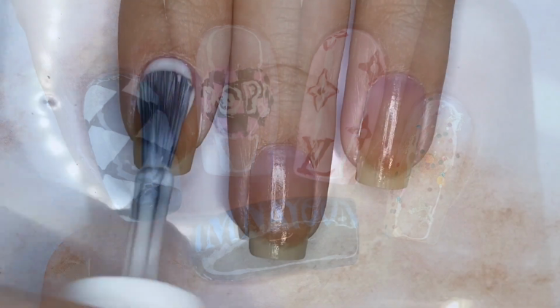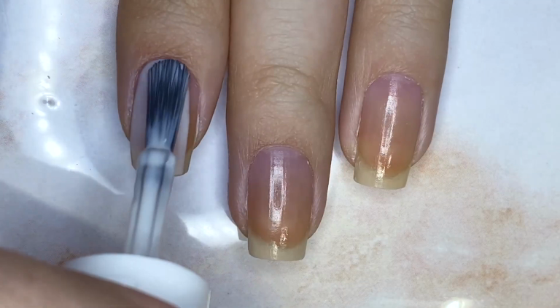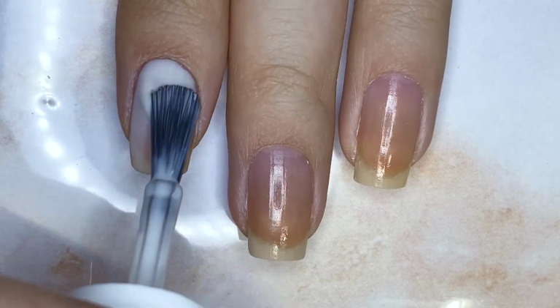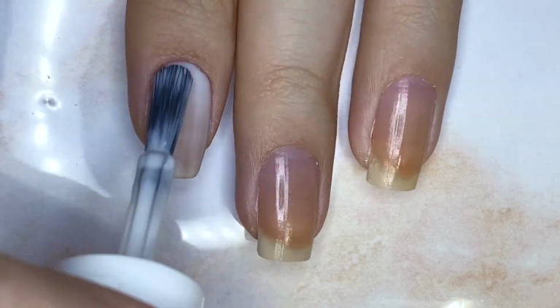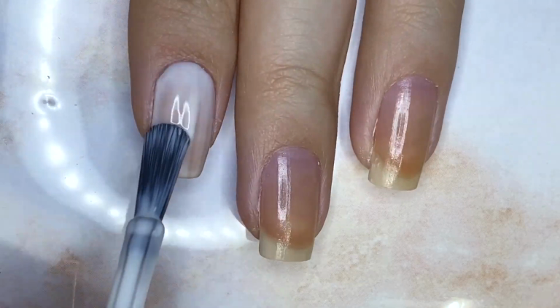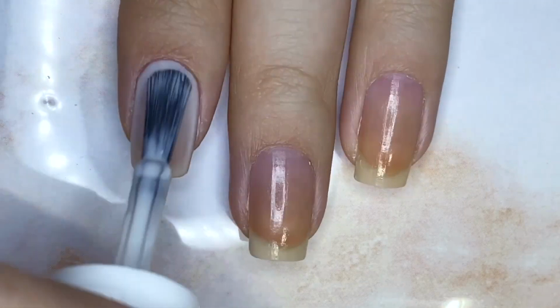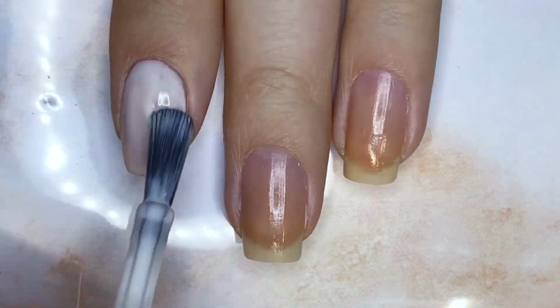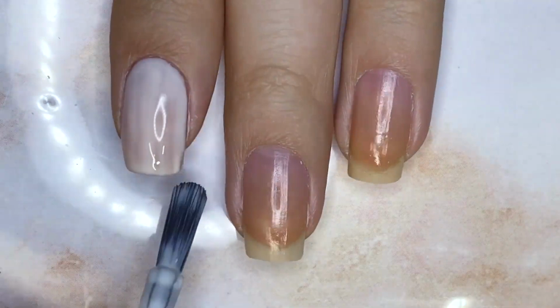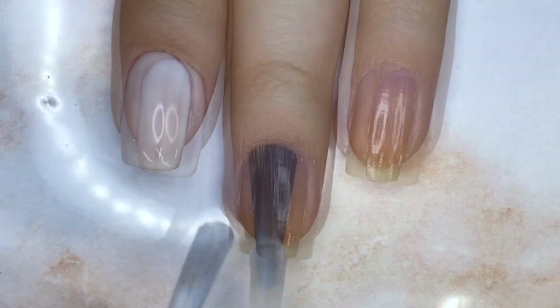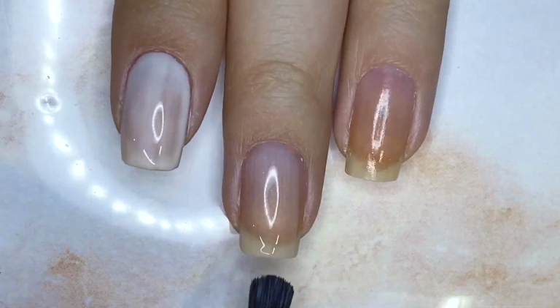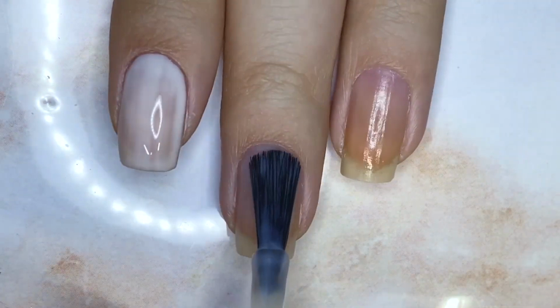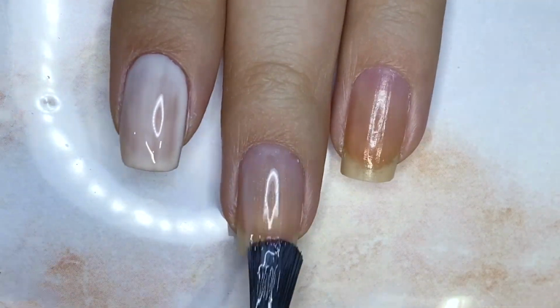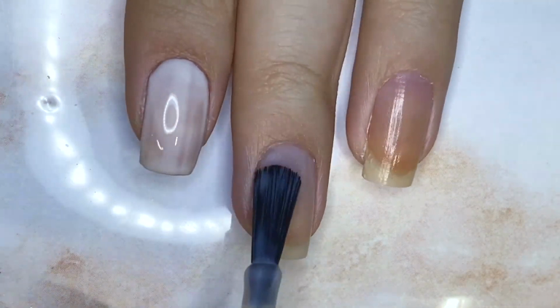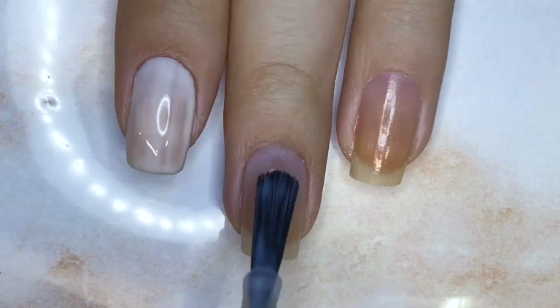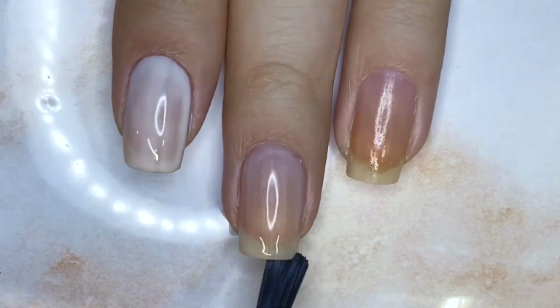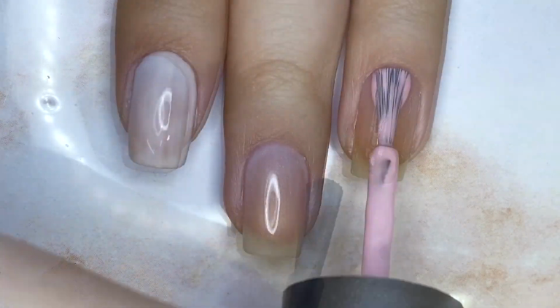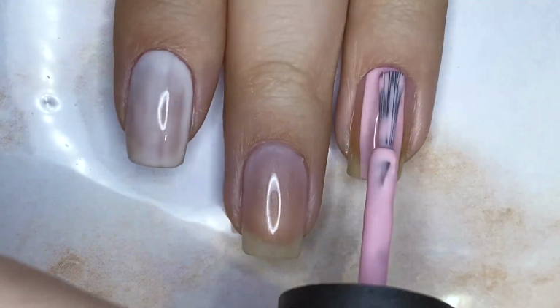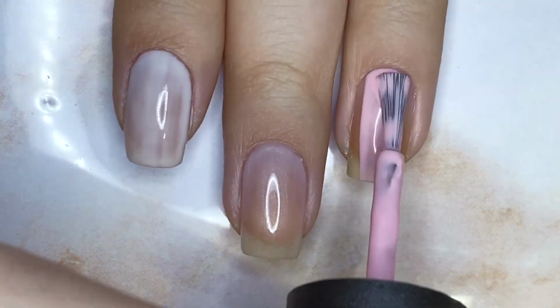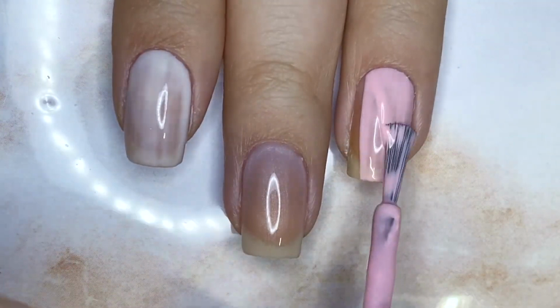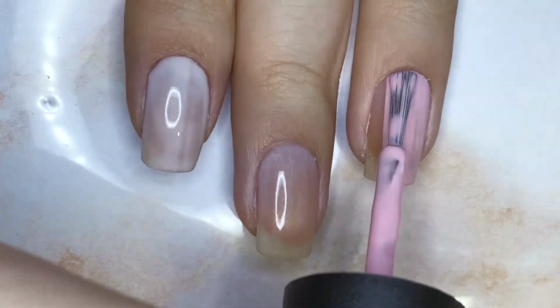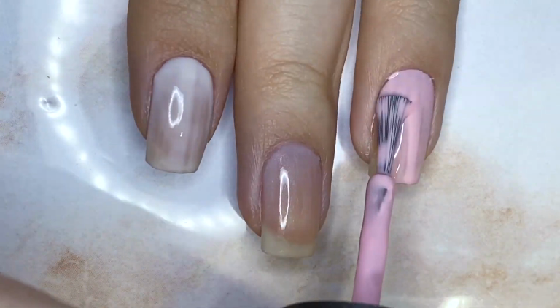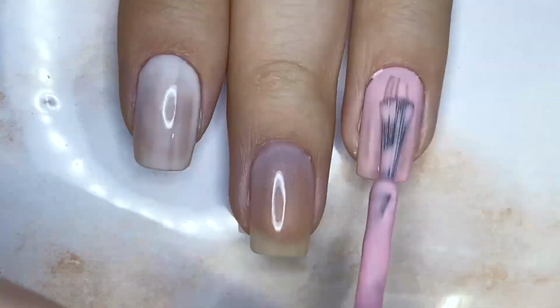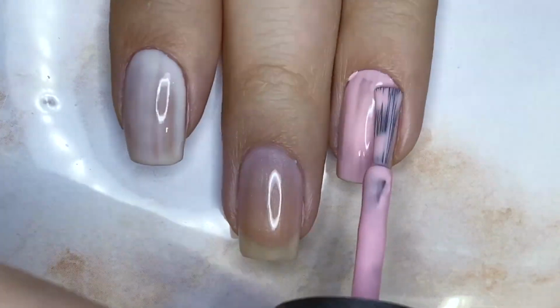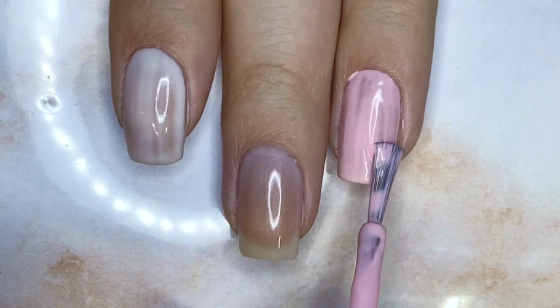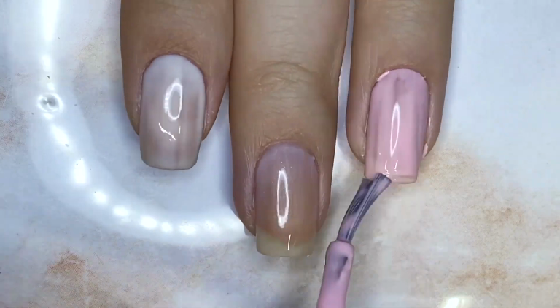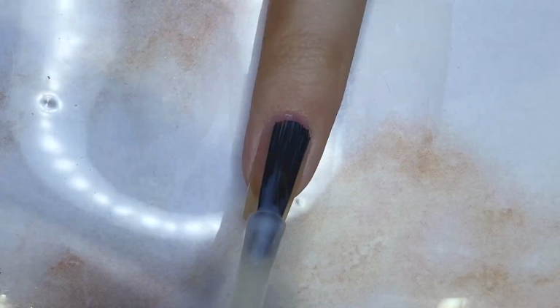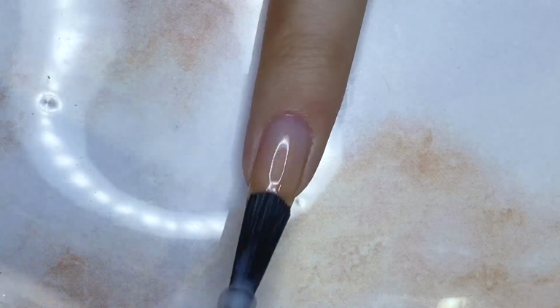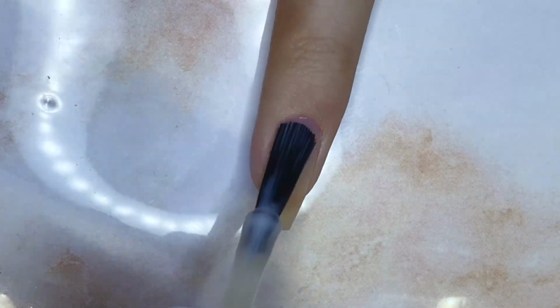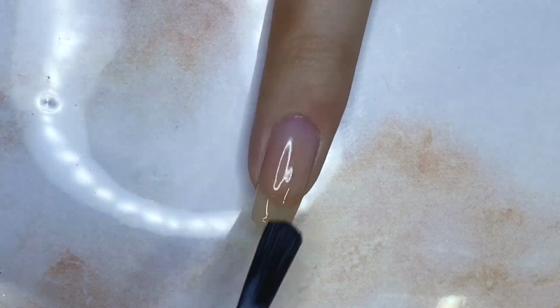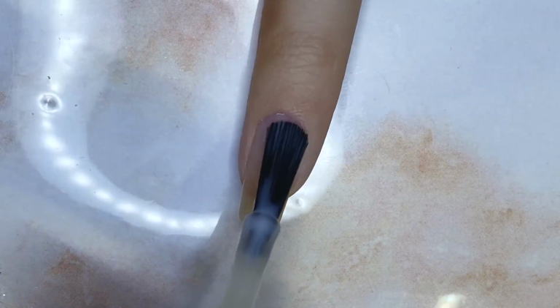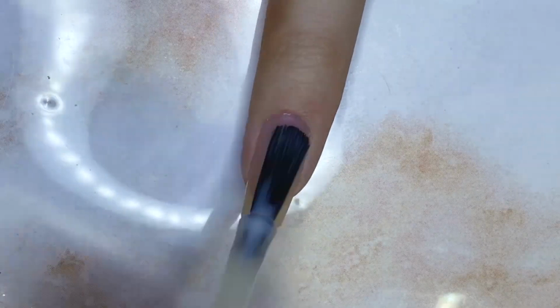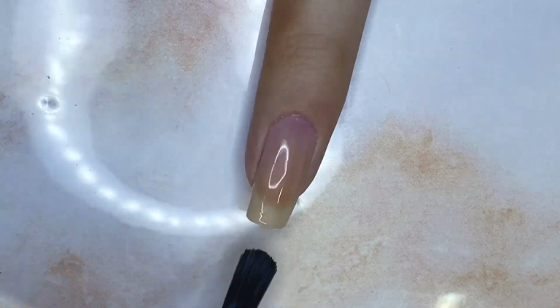First, I paint my index fingernail a sheer white, my middle and pinky fingernails a shimmery sheer pink, my ring fingernail a light pink, and my thumbnail black.